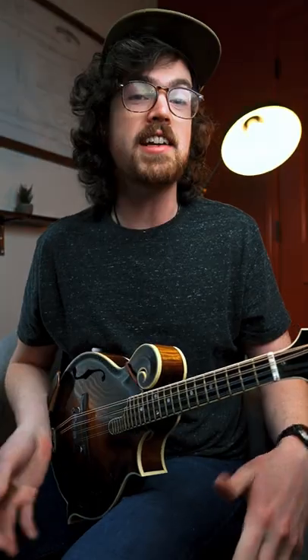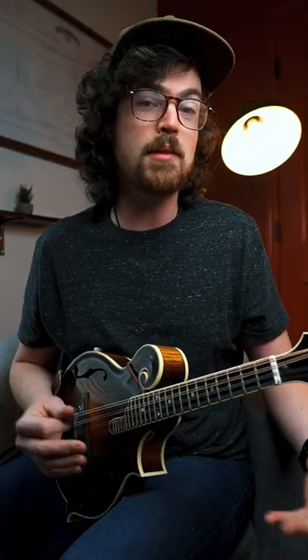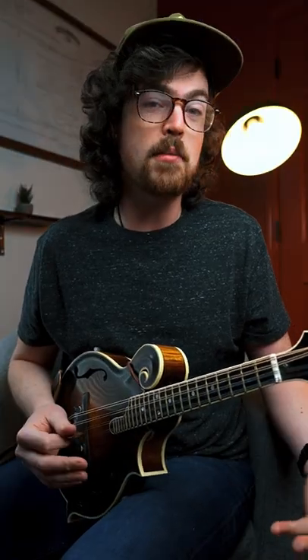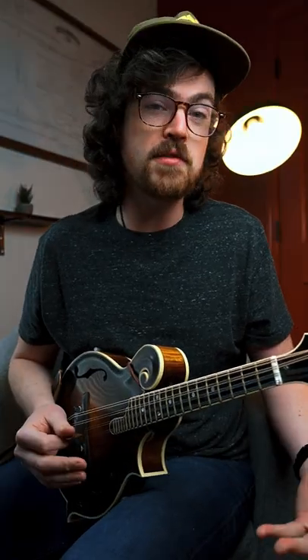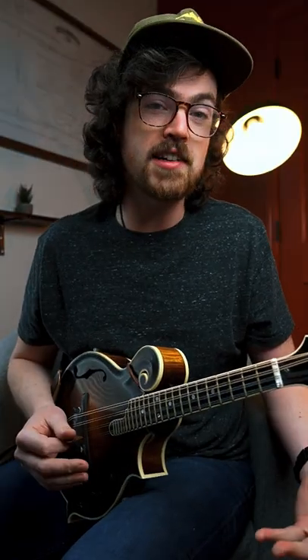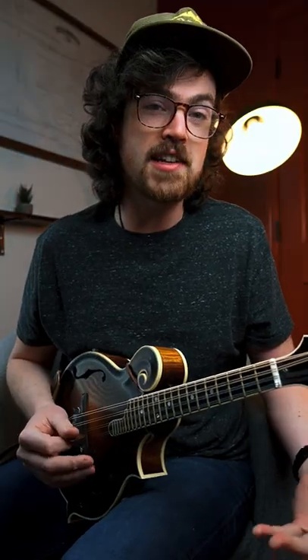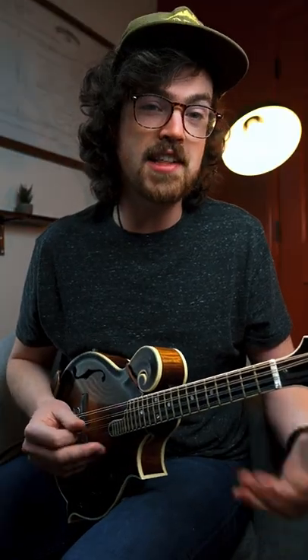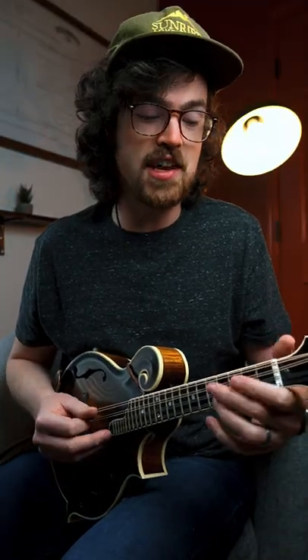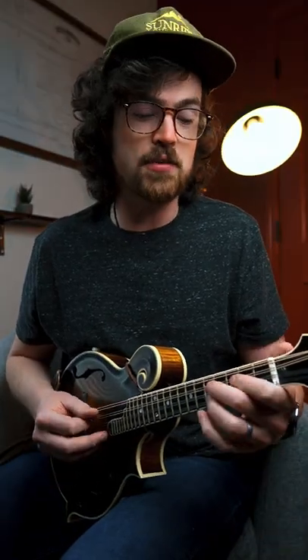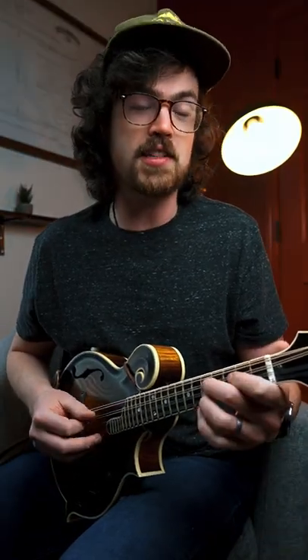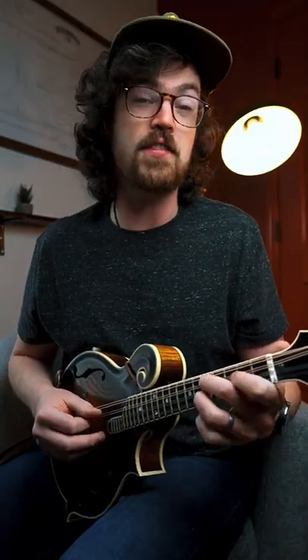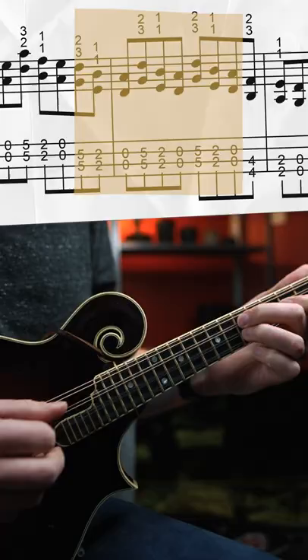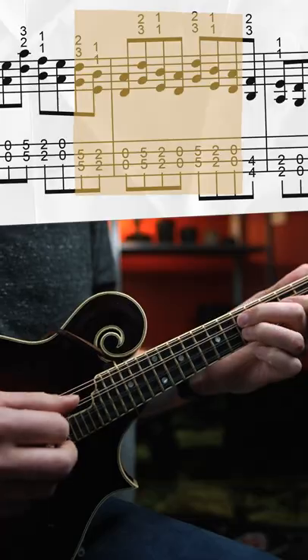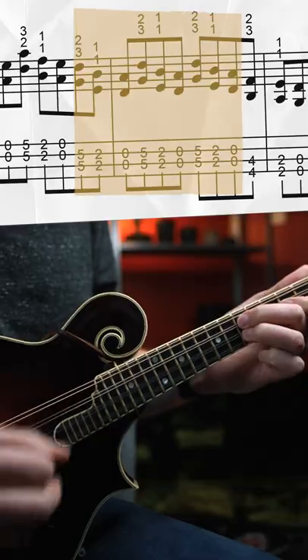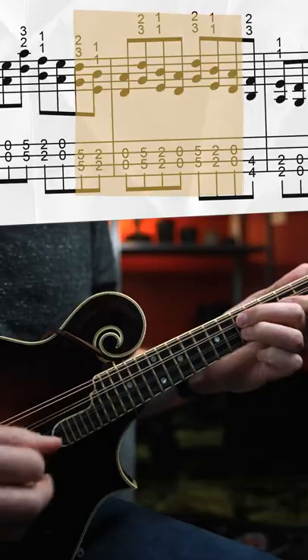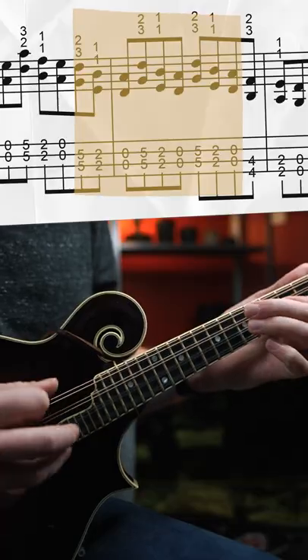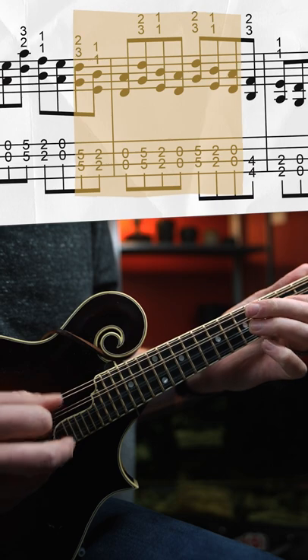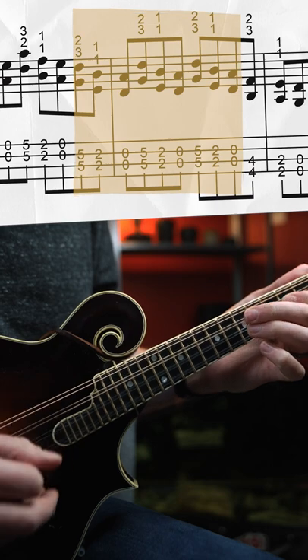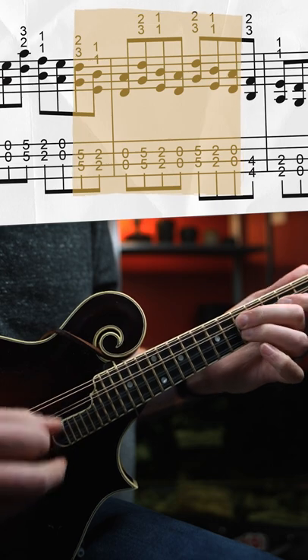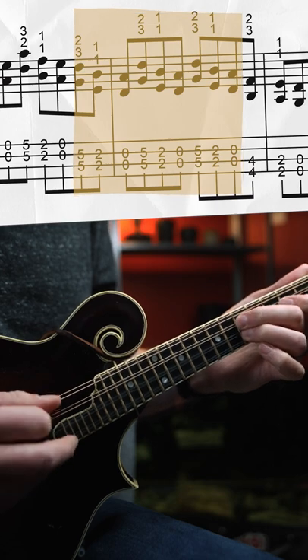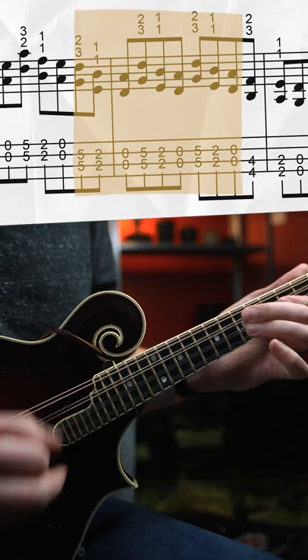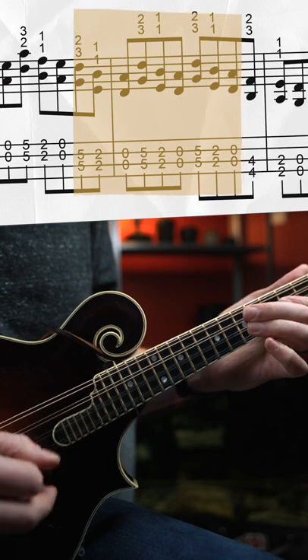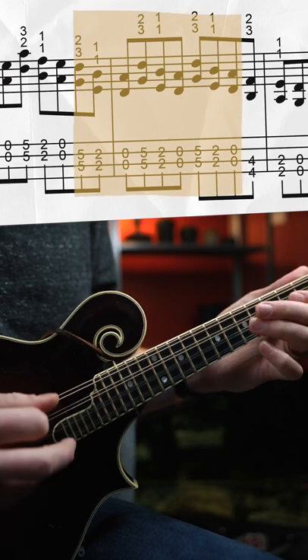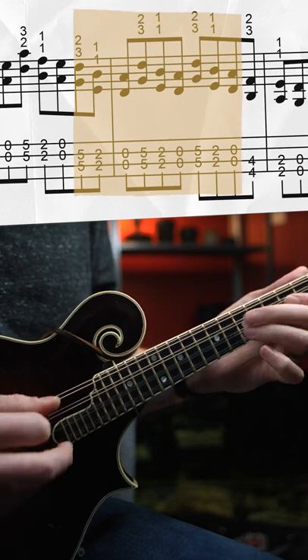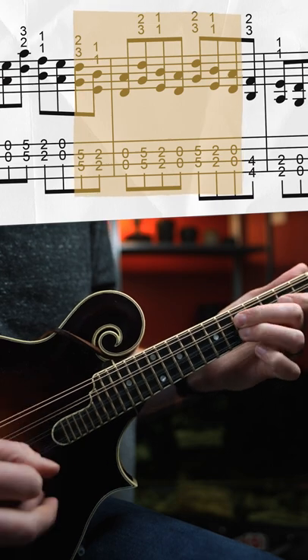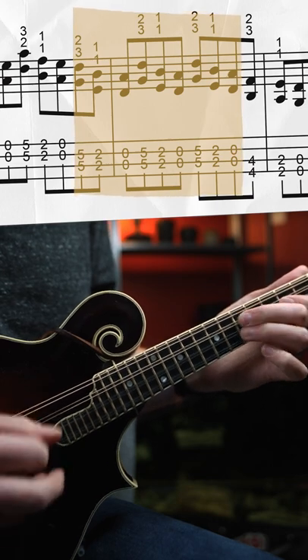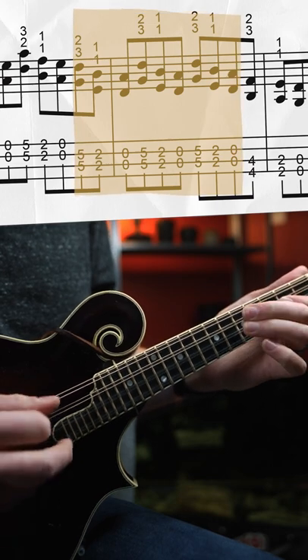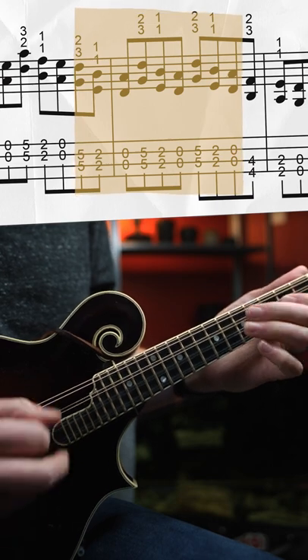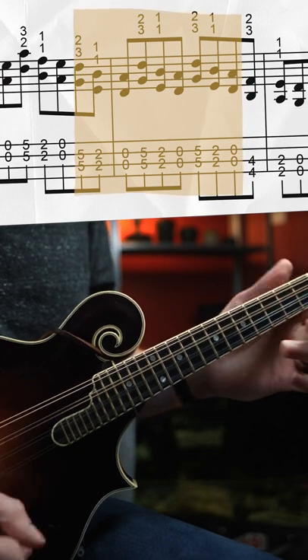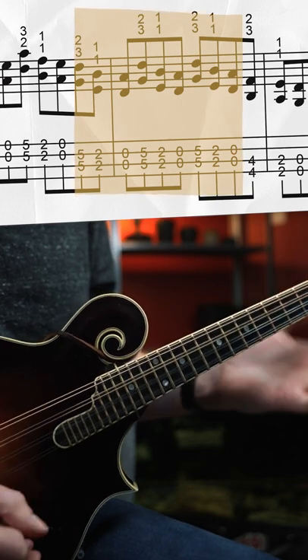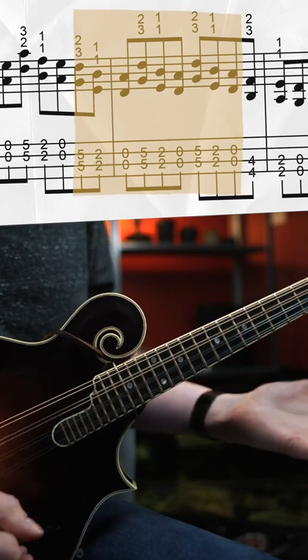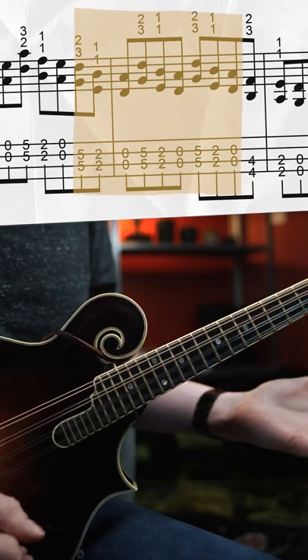The next segment moves down to the D and the A strings. It's very similar — we're going to play this same riff three times.